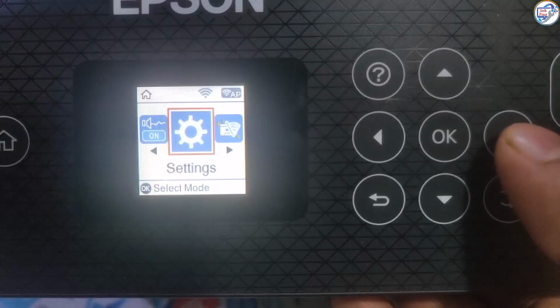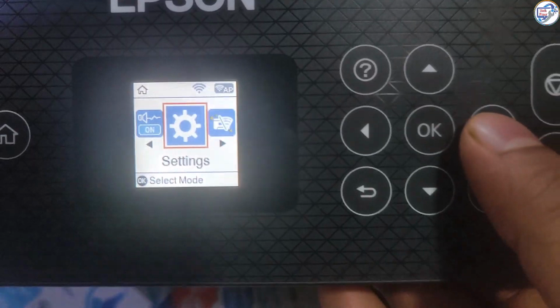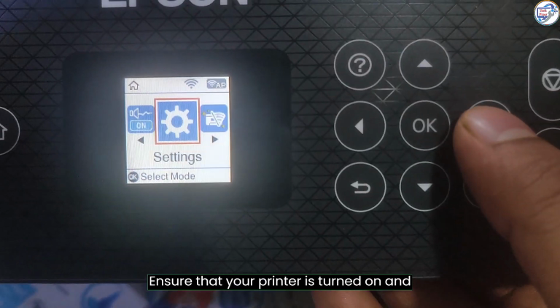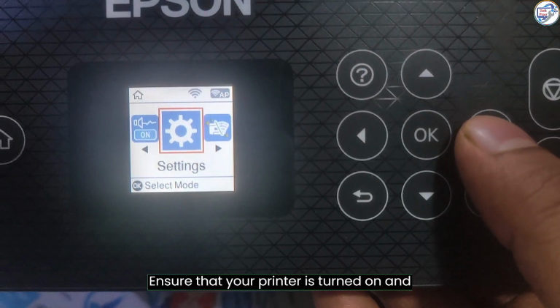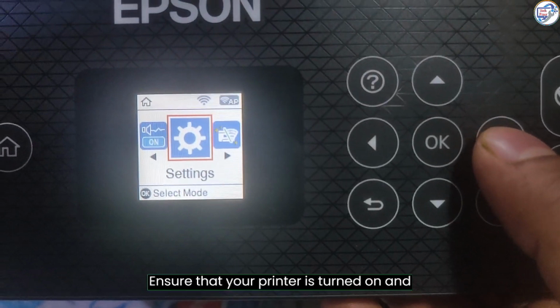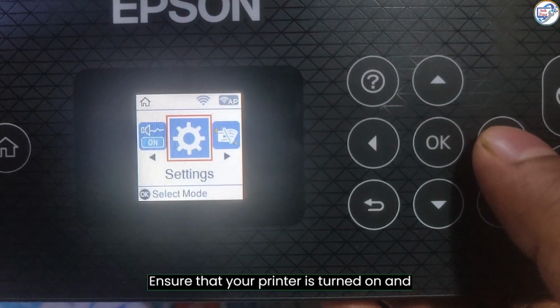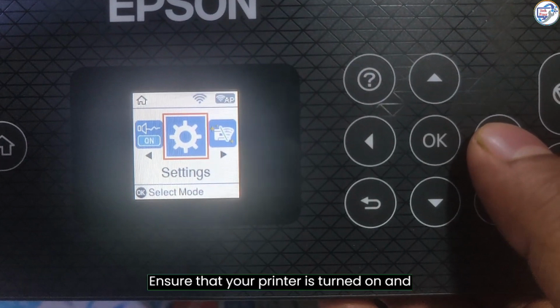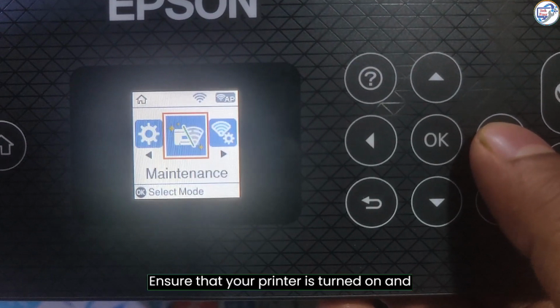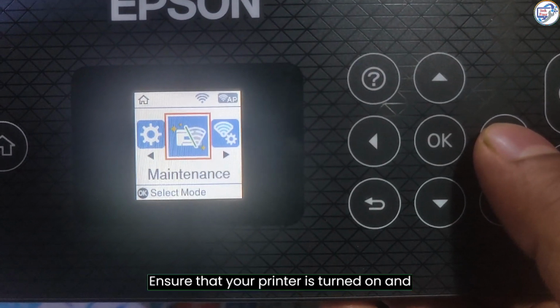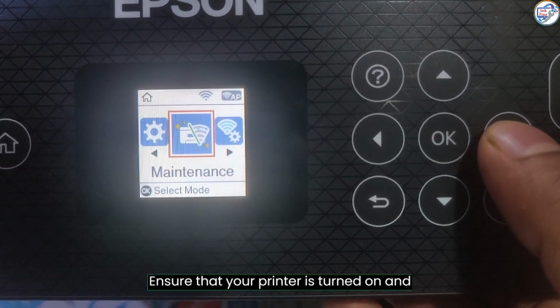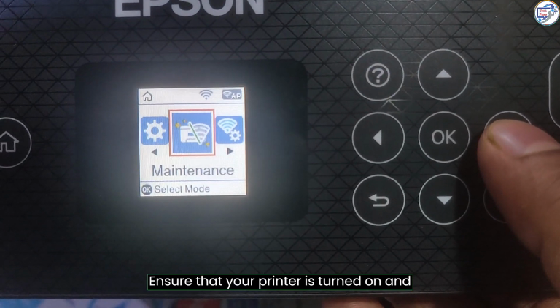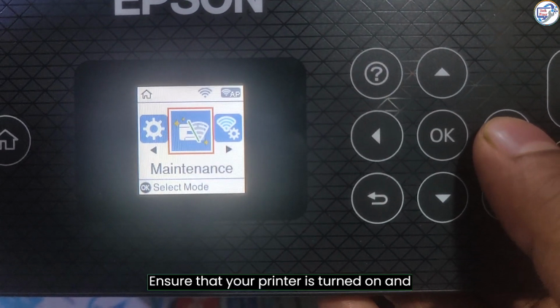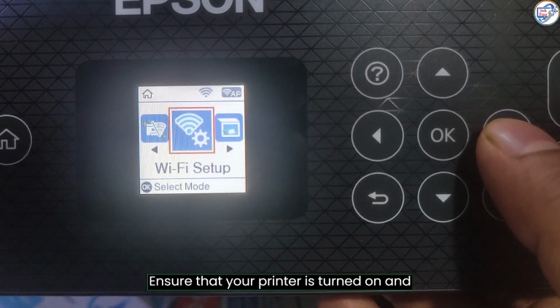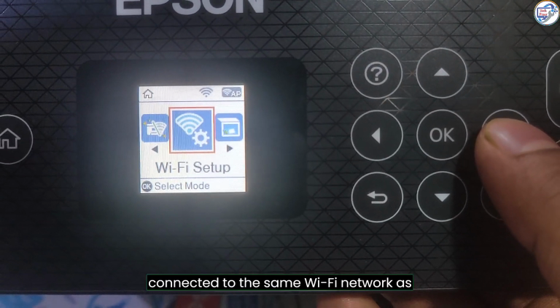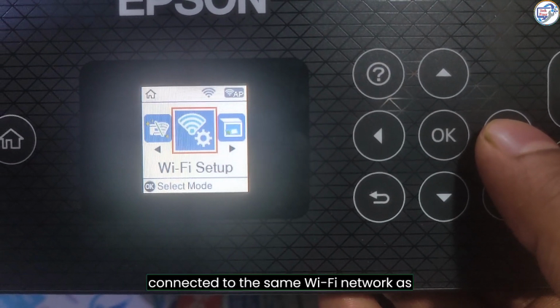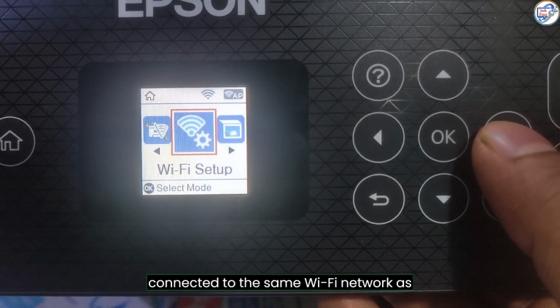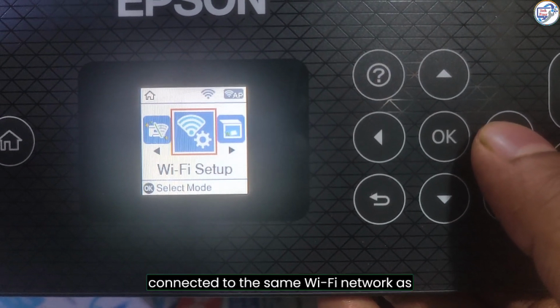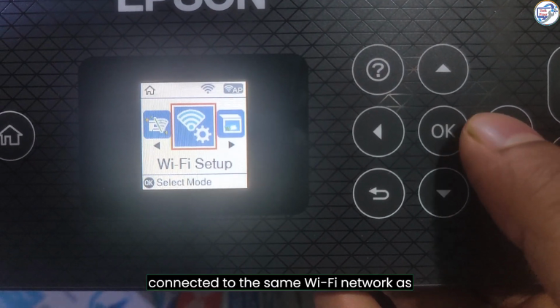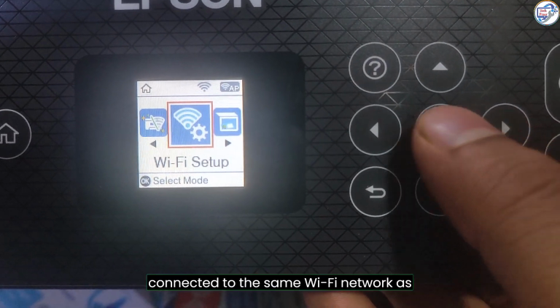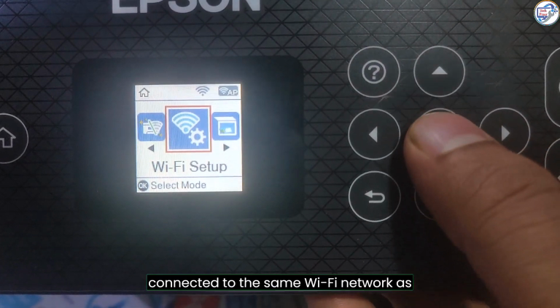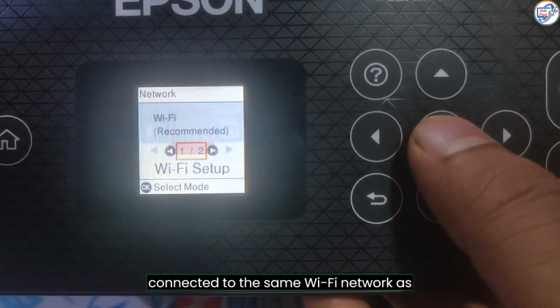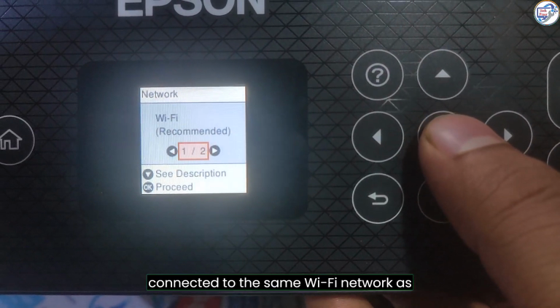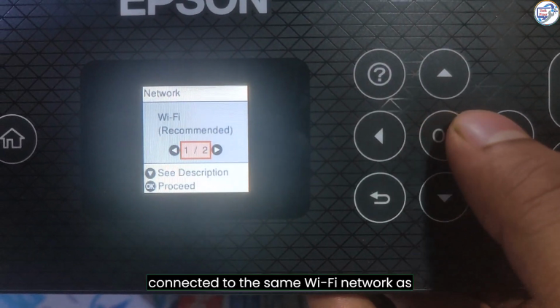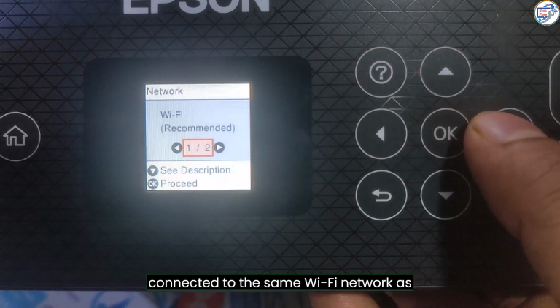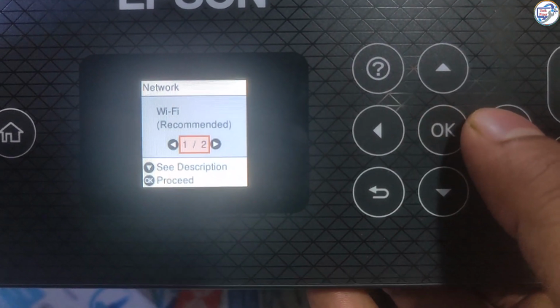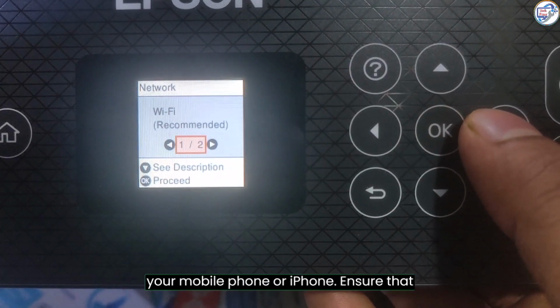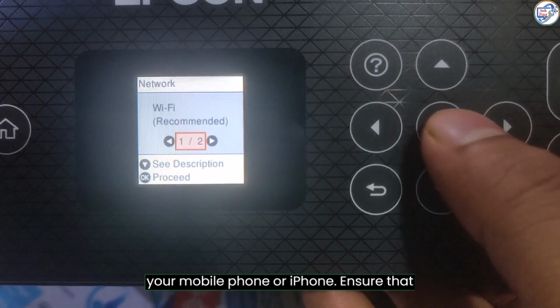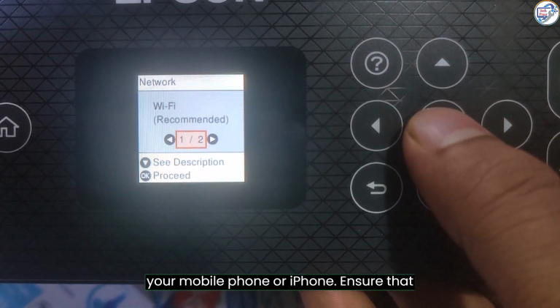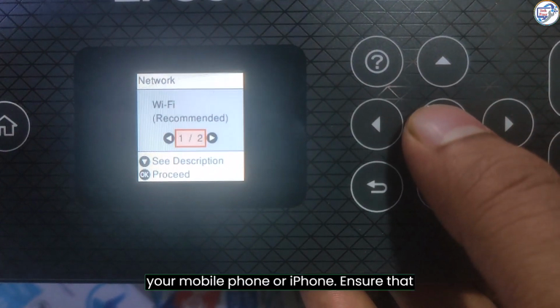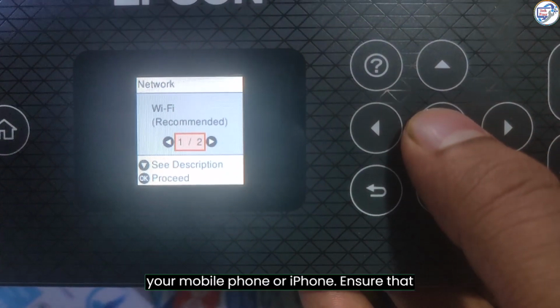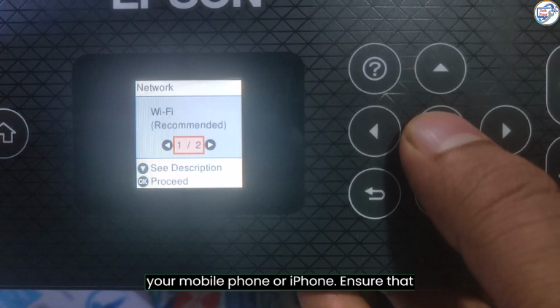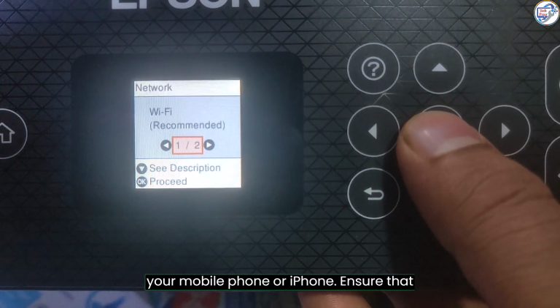Ensure that your printer is turned on and connected to the same Wi-Fi network as your mobile phone or iPhone.